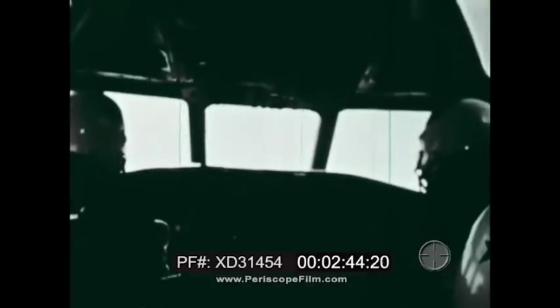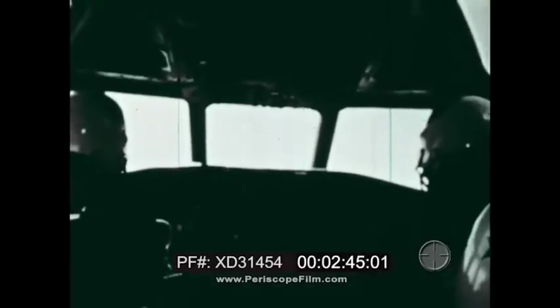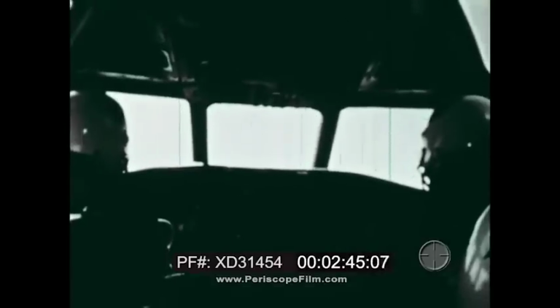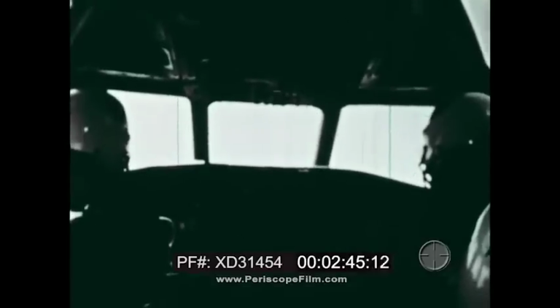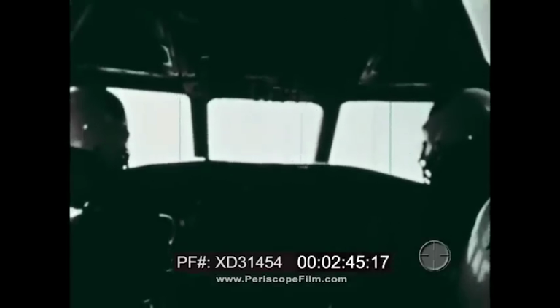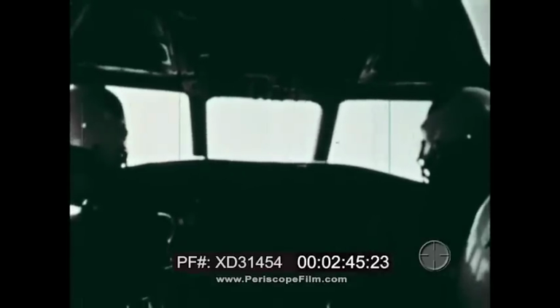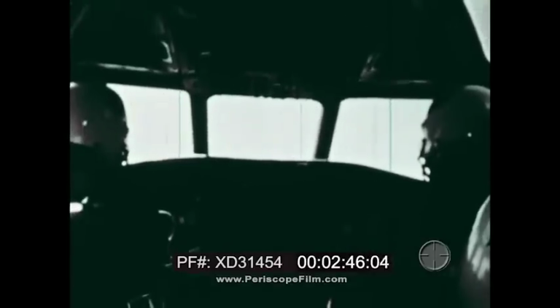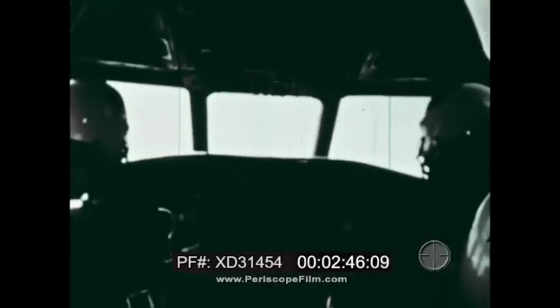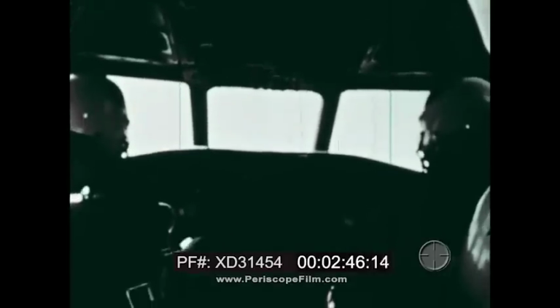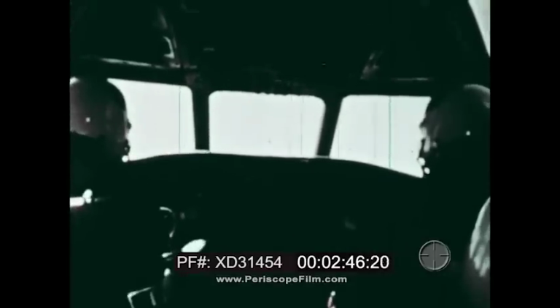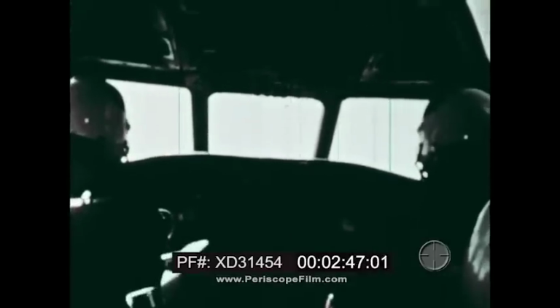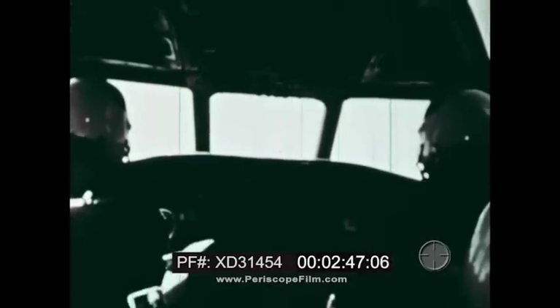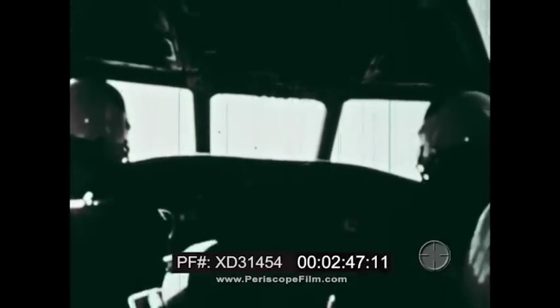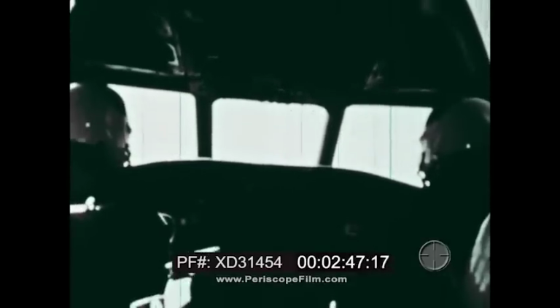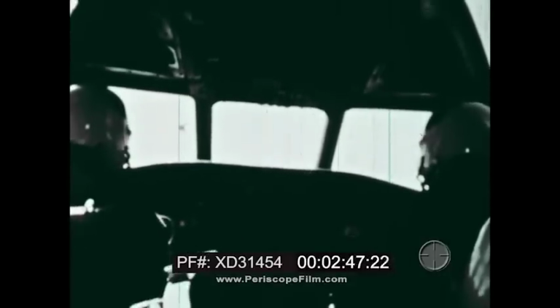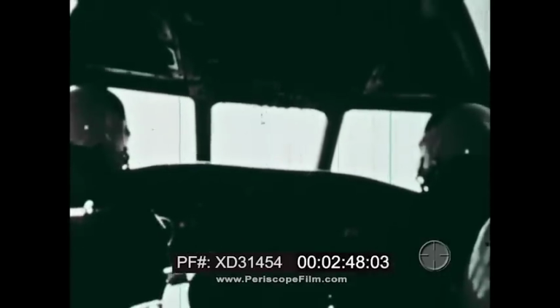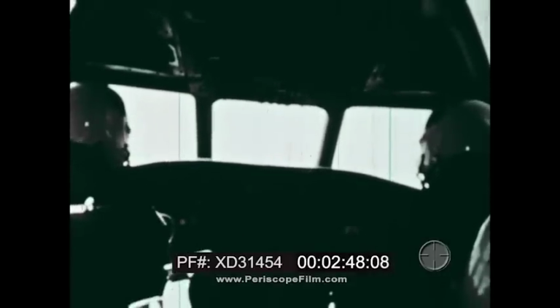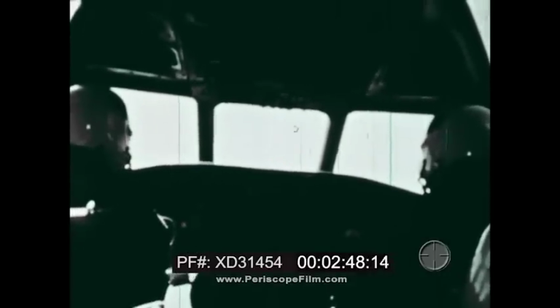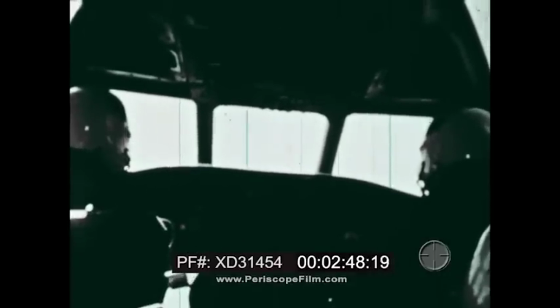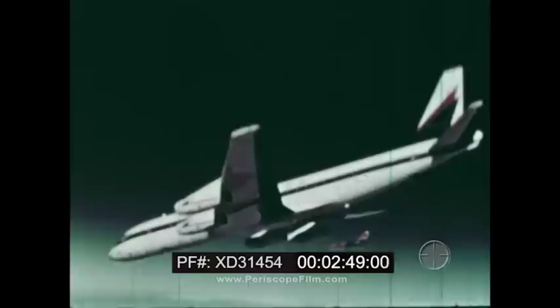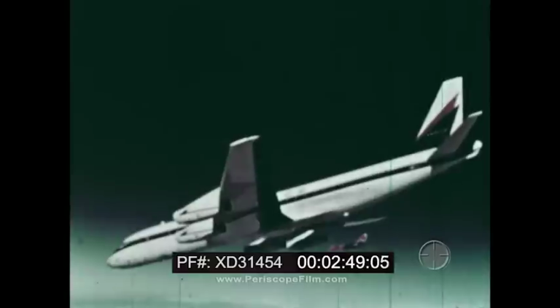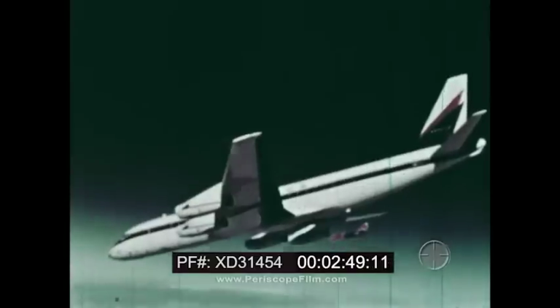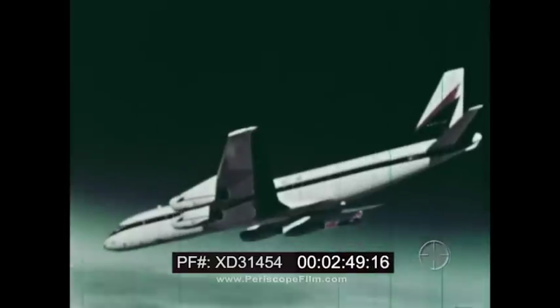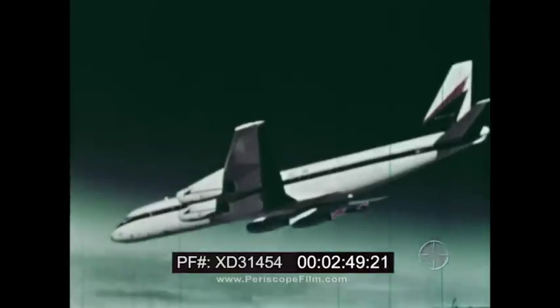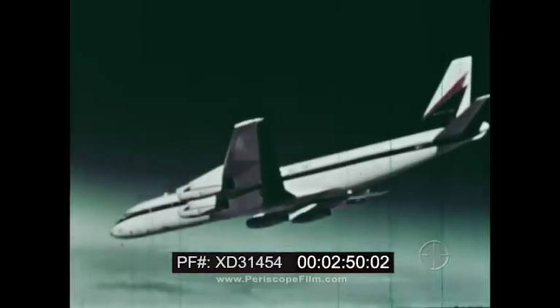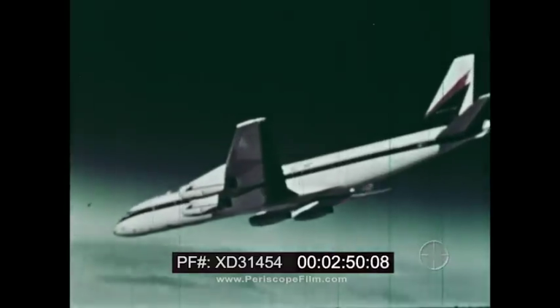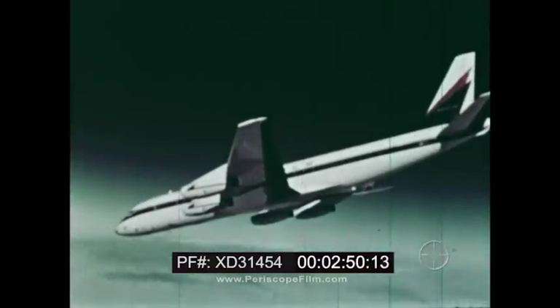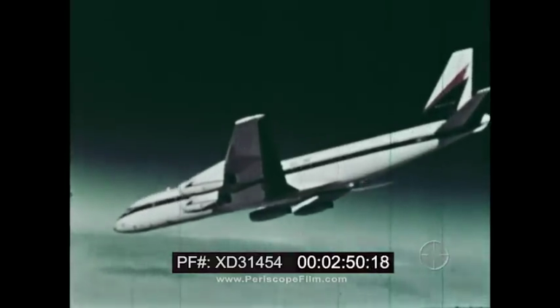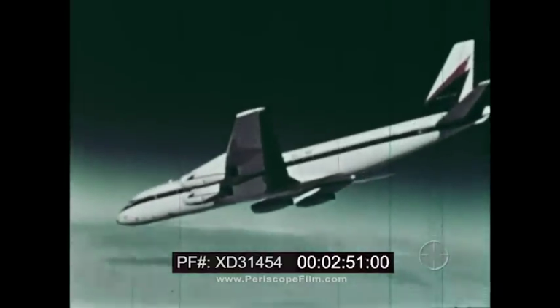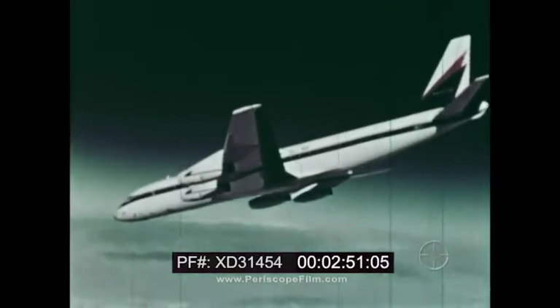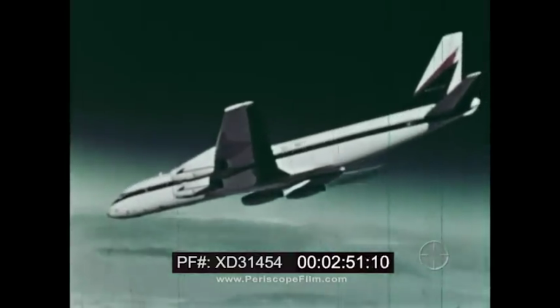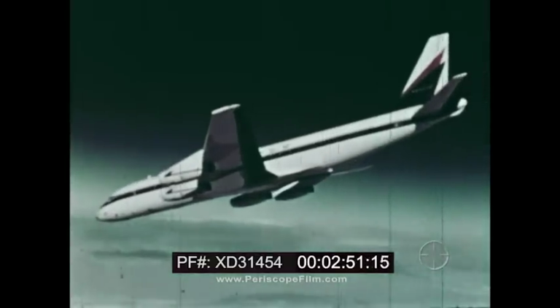As he flies the plane, he tests each control. He makes sure everything works as it should.